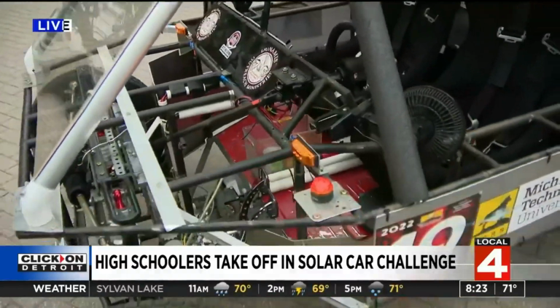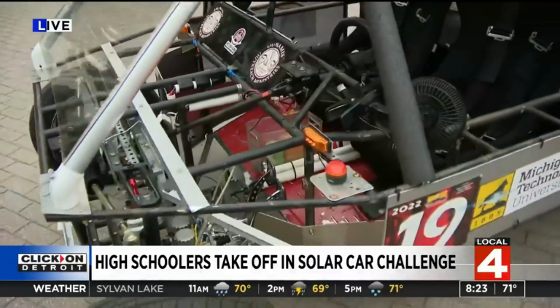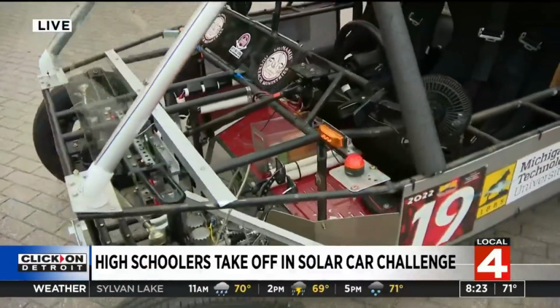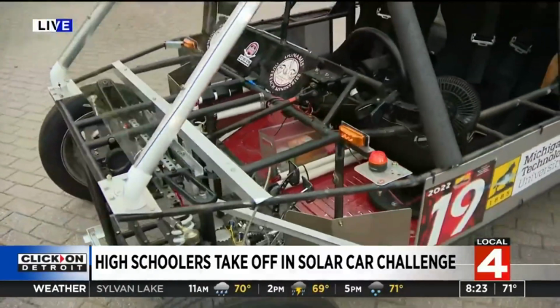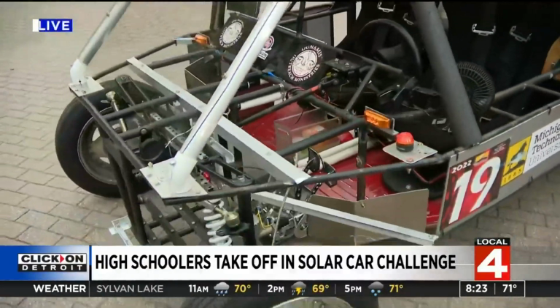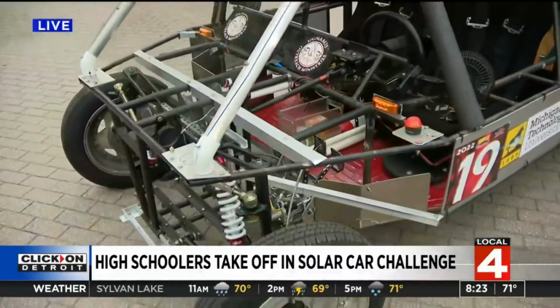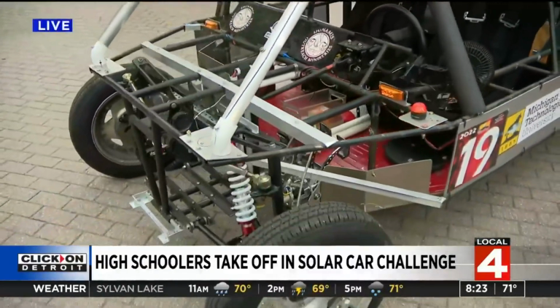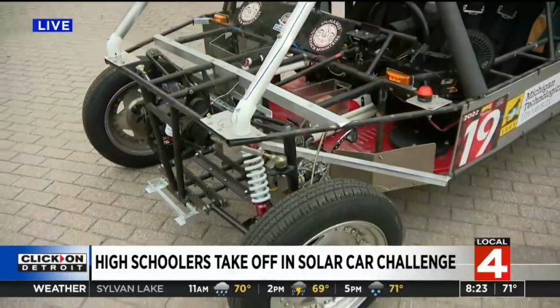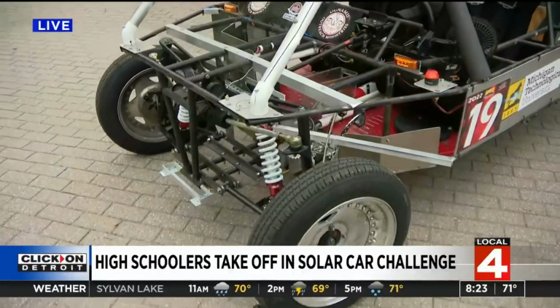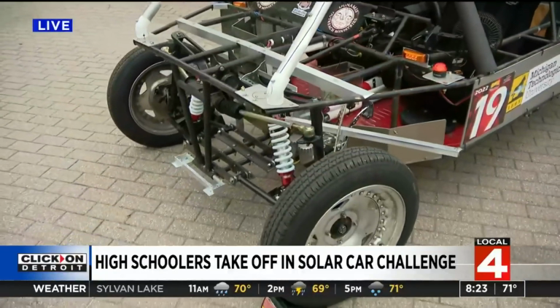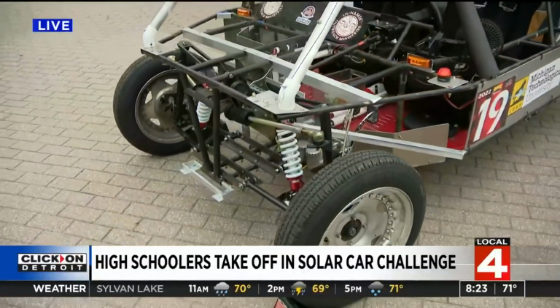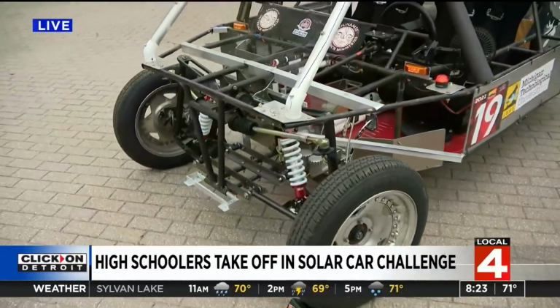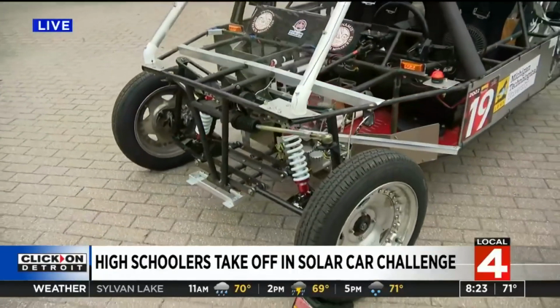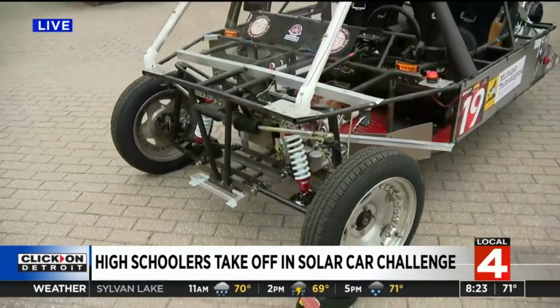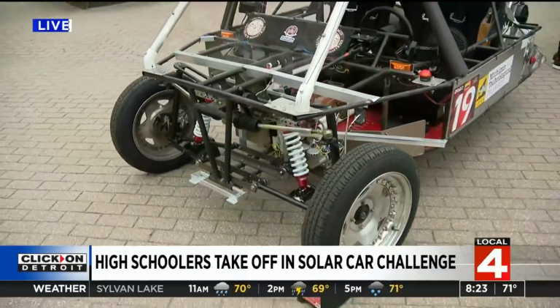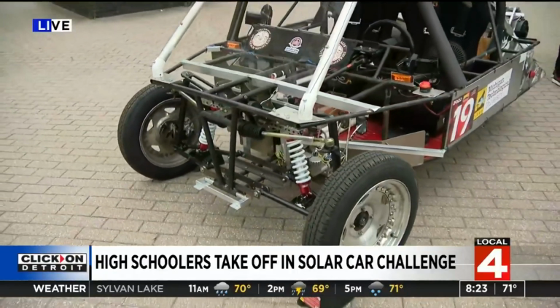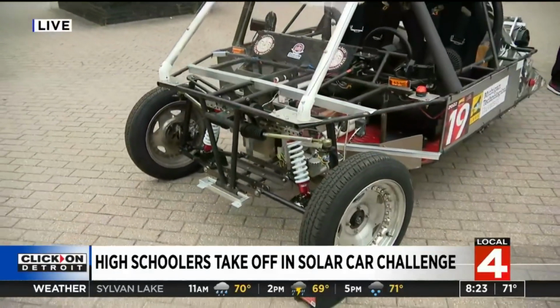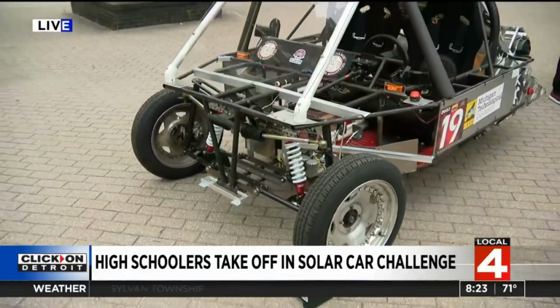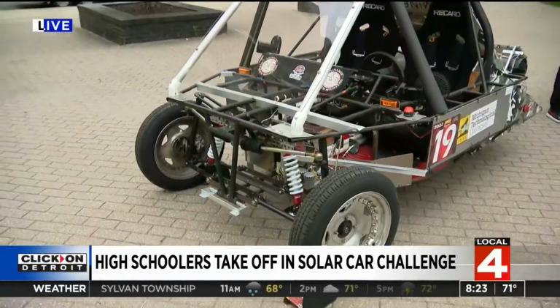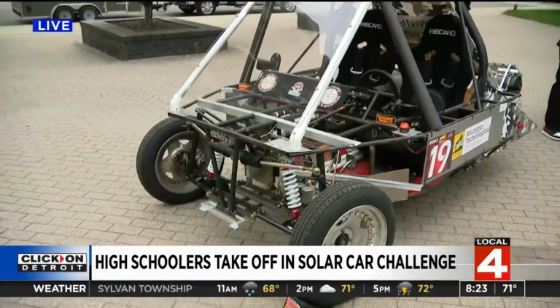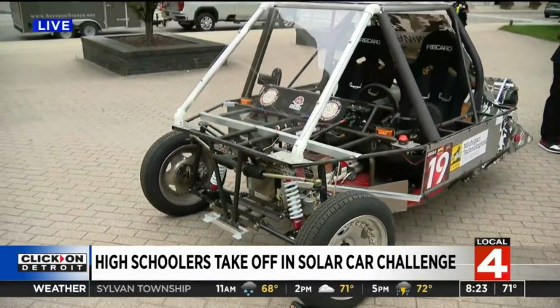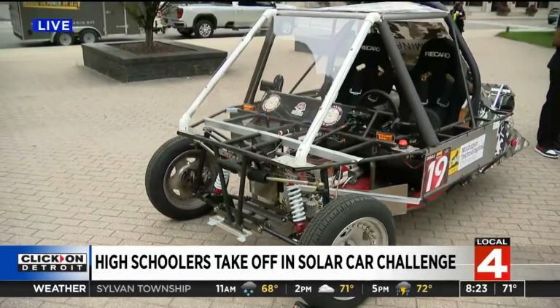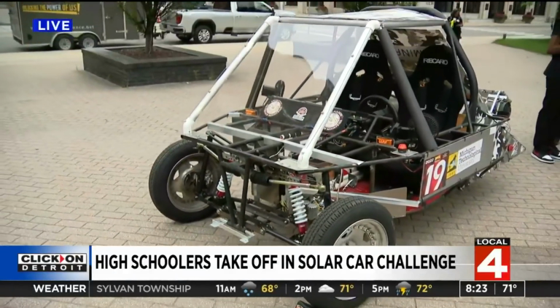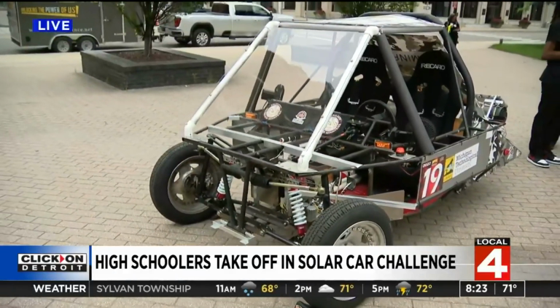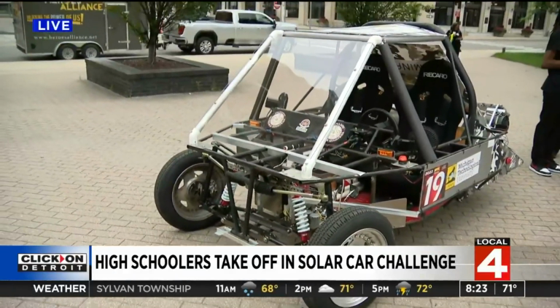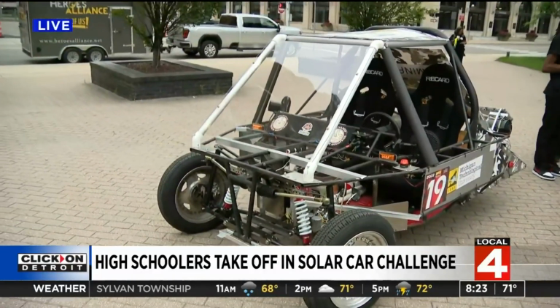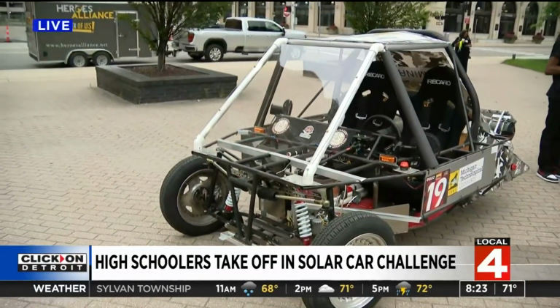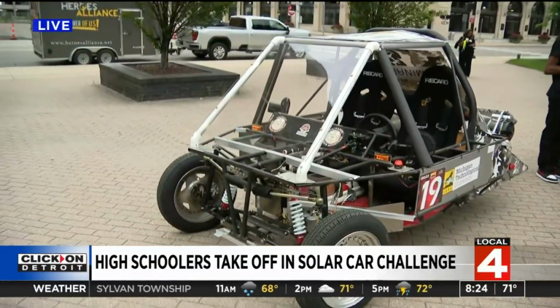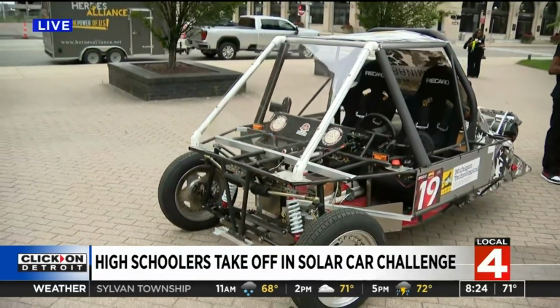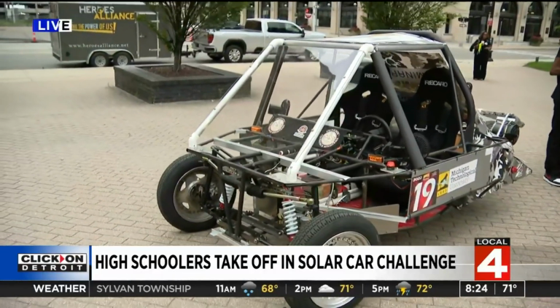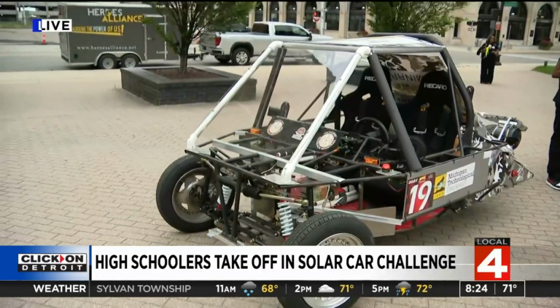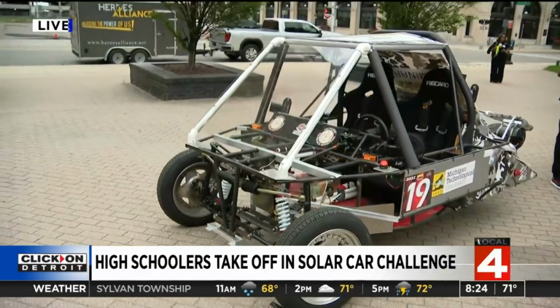You're putting this on the trailer, taking it down to Texas, and the competition goes from Texas to California — is that right? Yes, that's right.